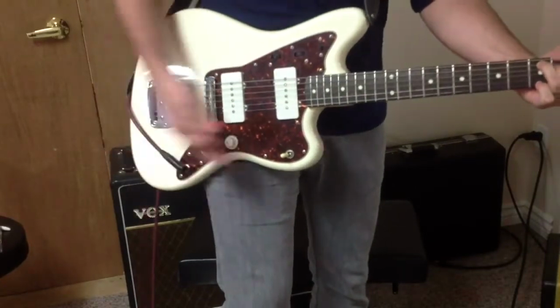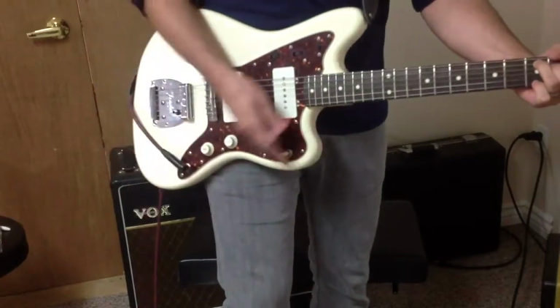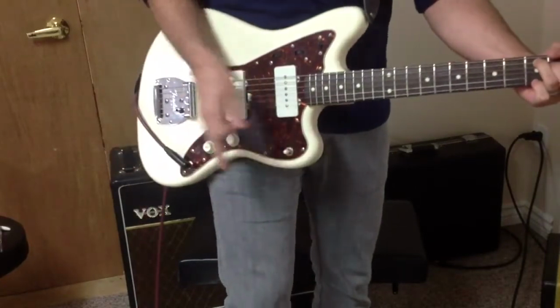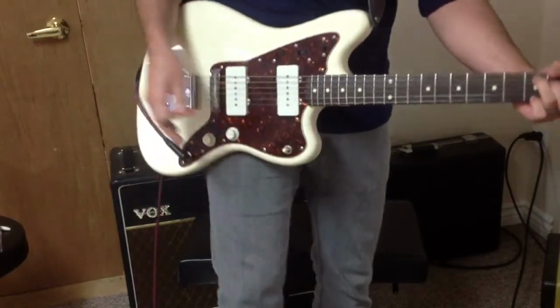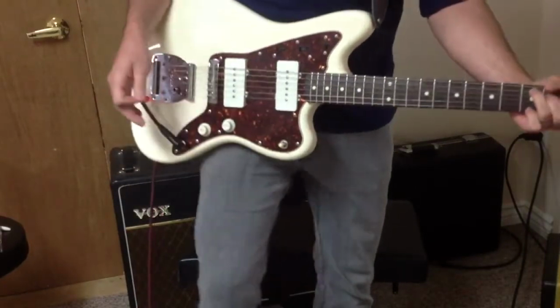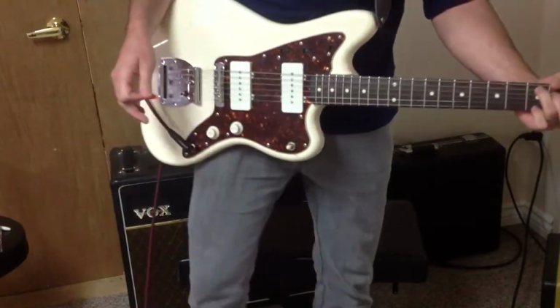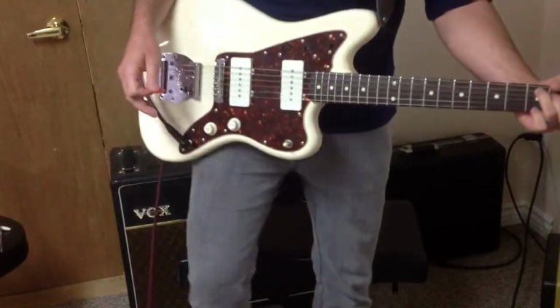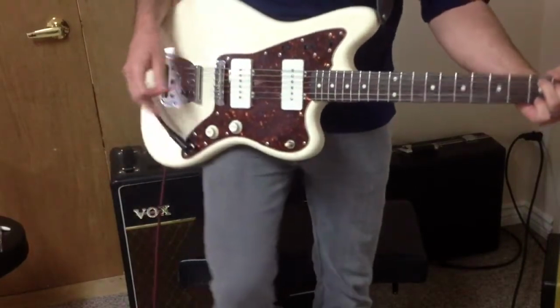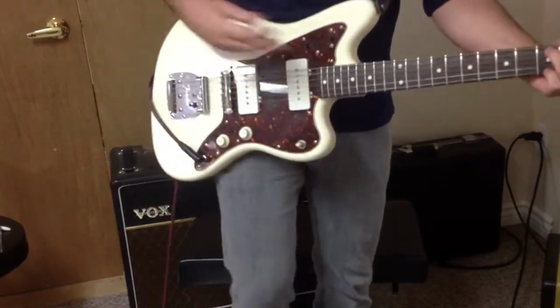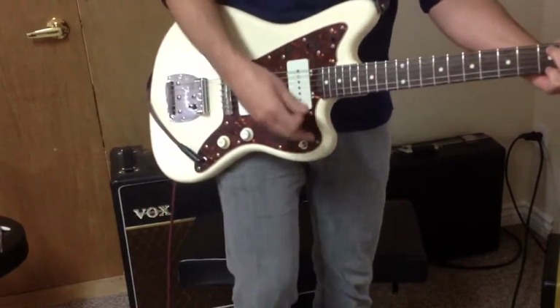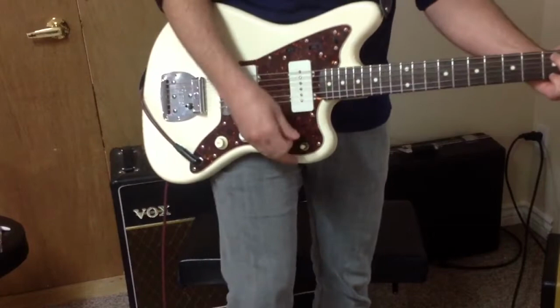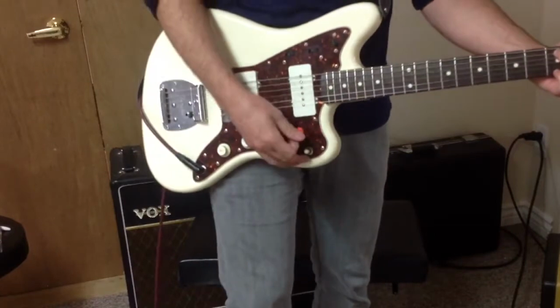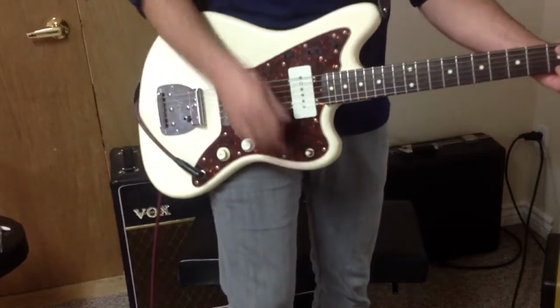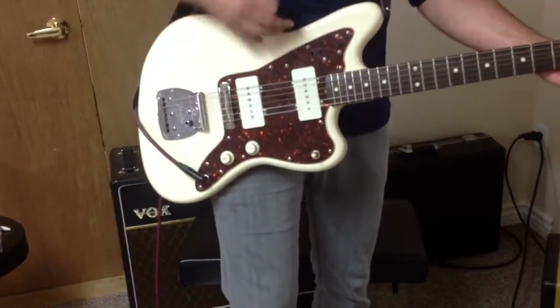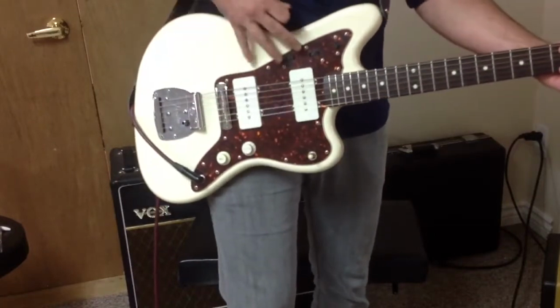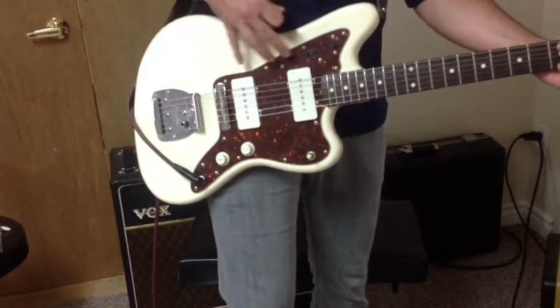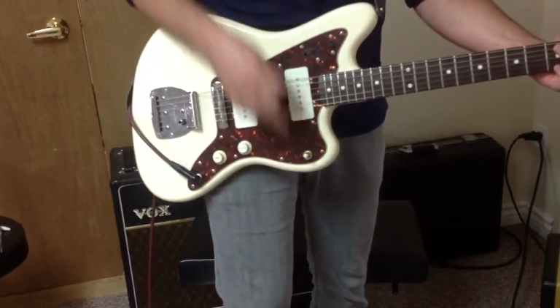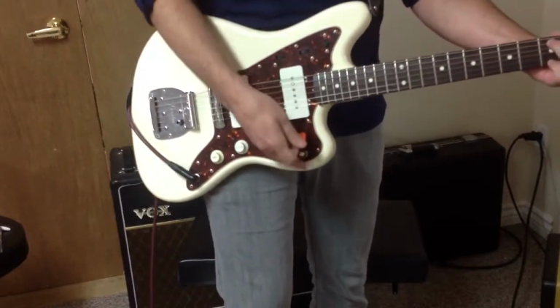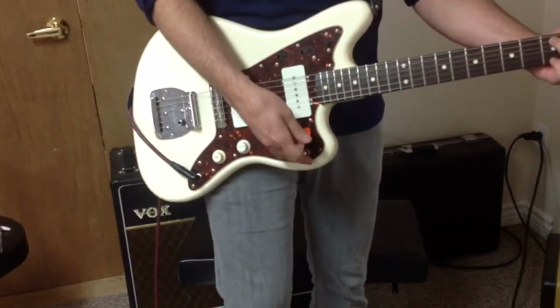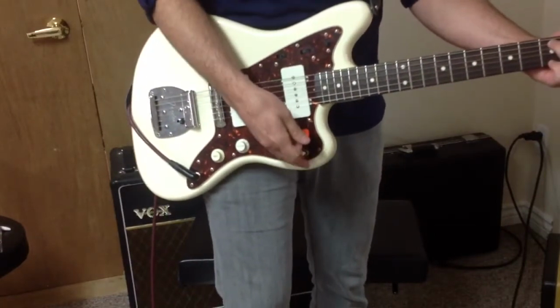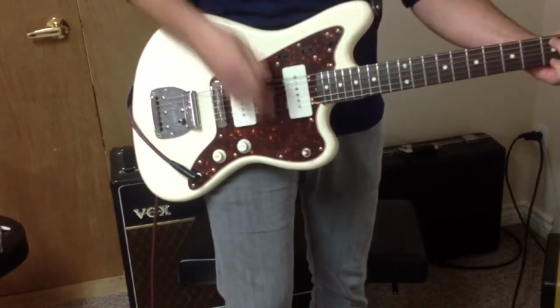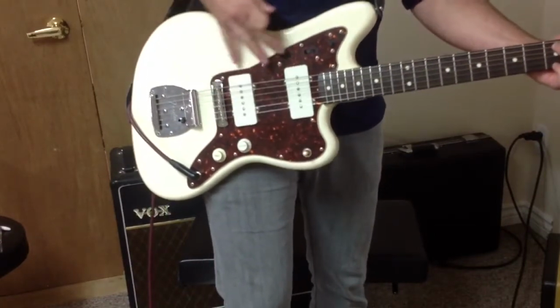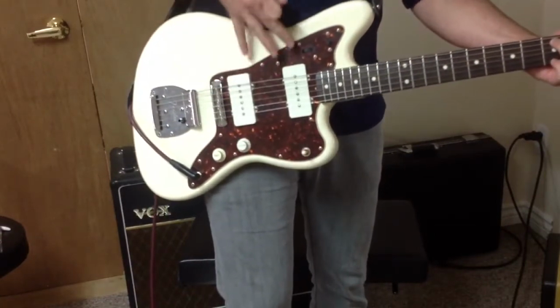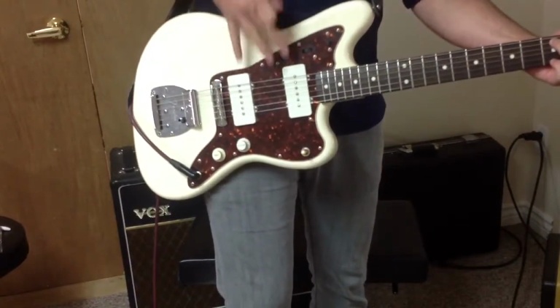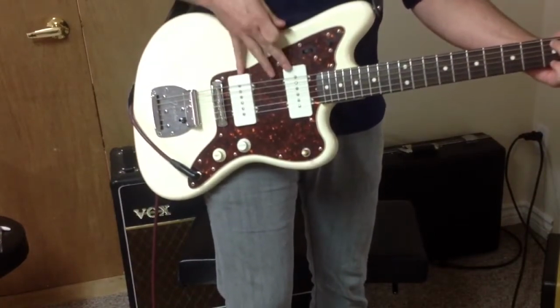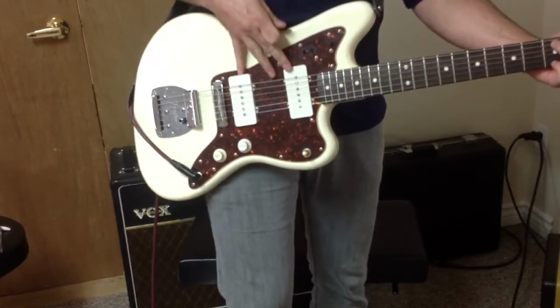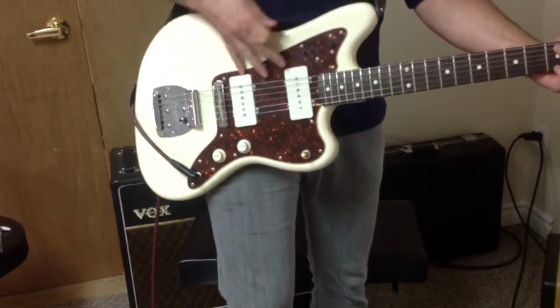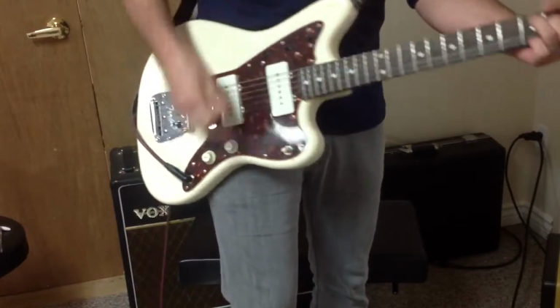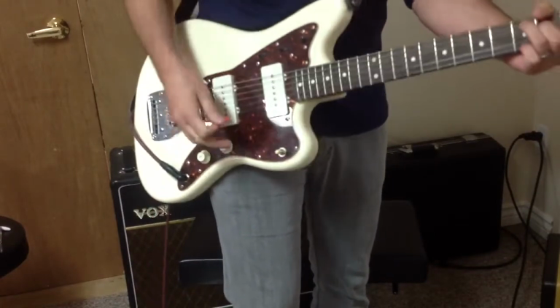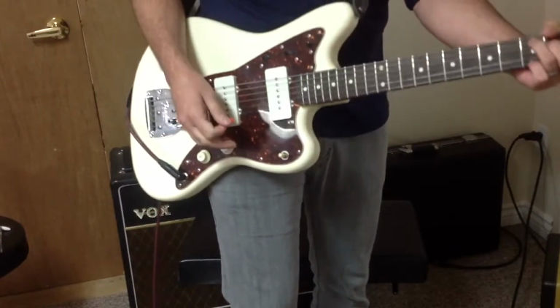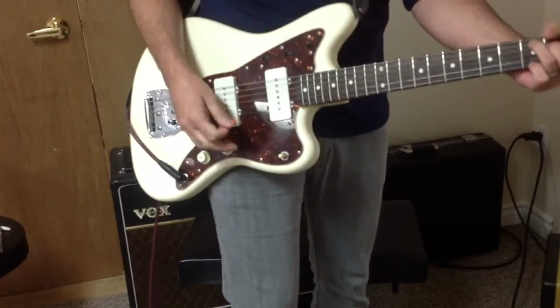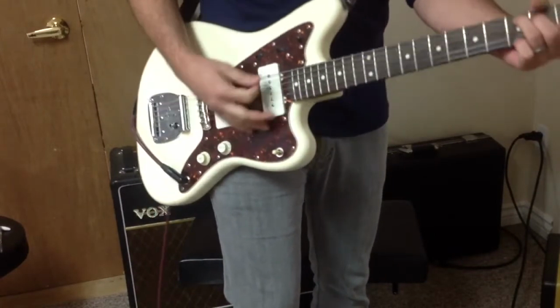Now I'll turn the overdrive off and put the pickup selector to both pickups, so here's clean.